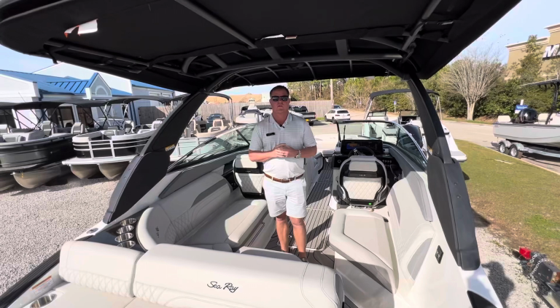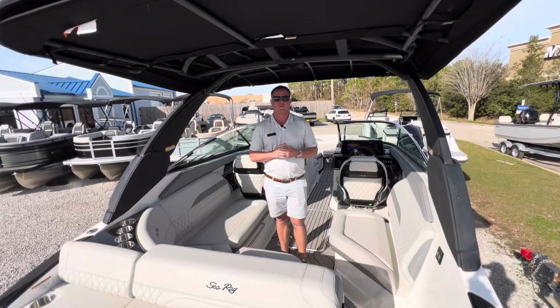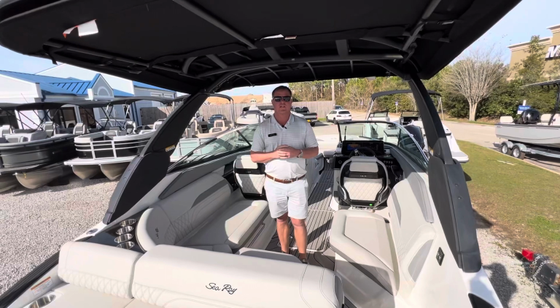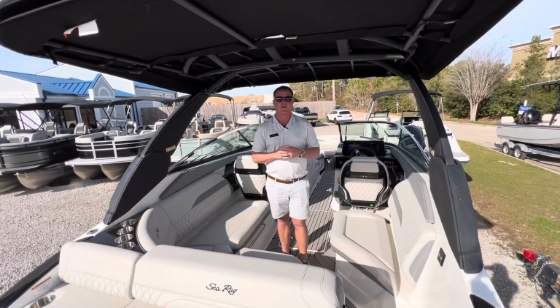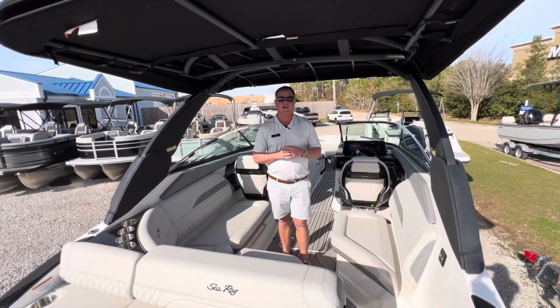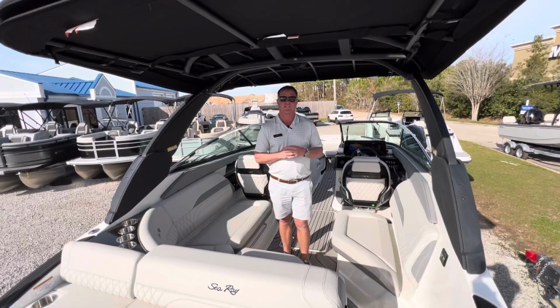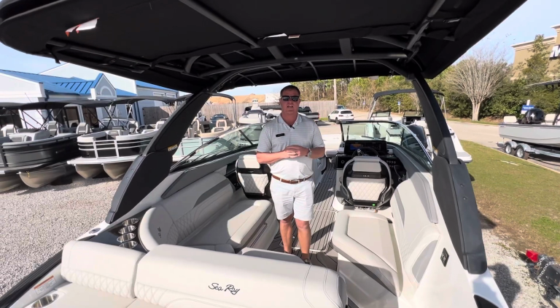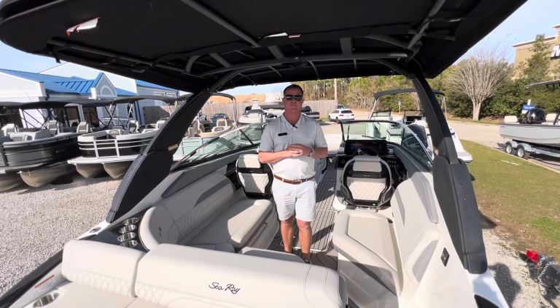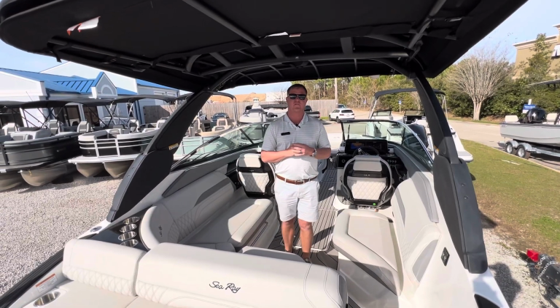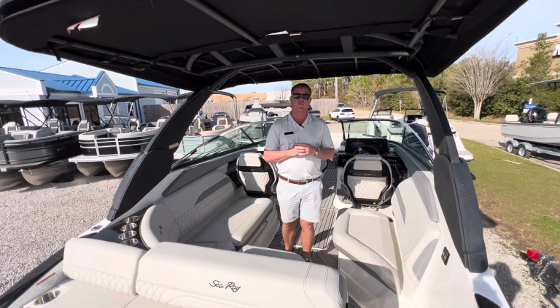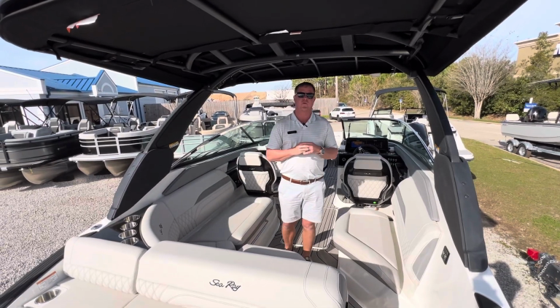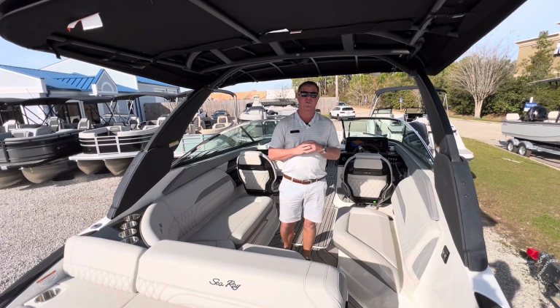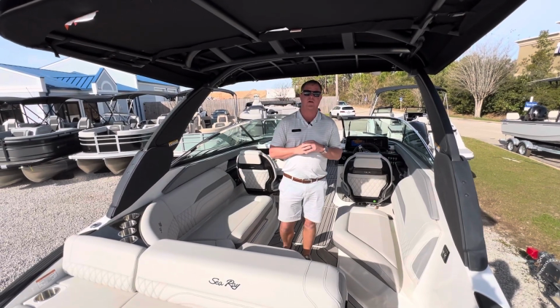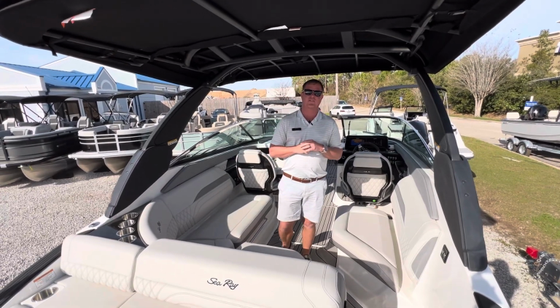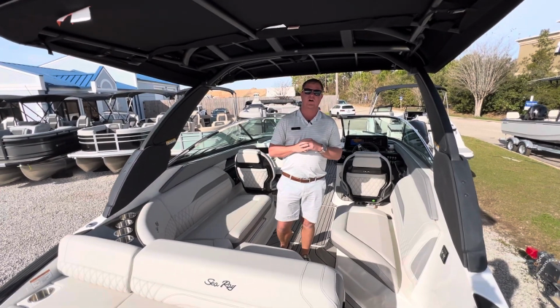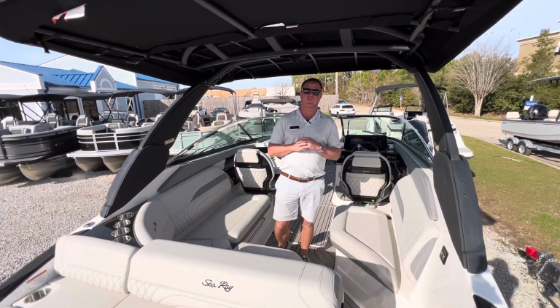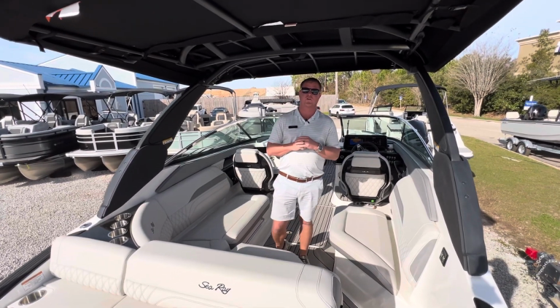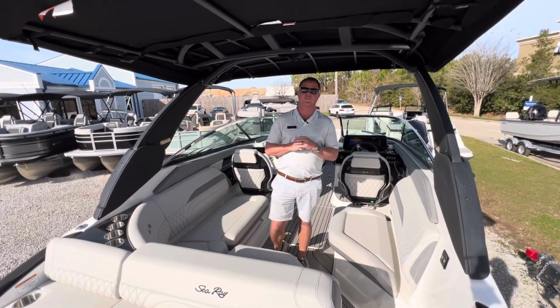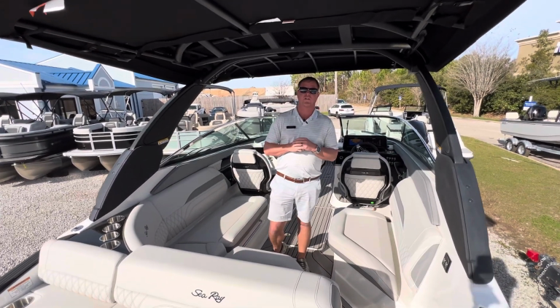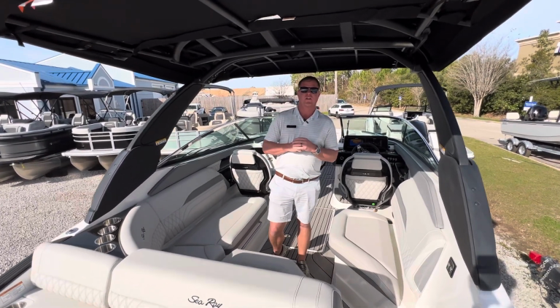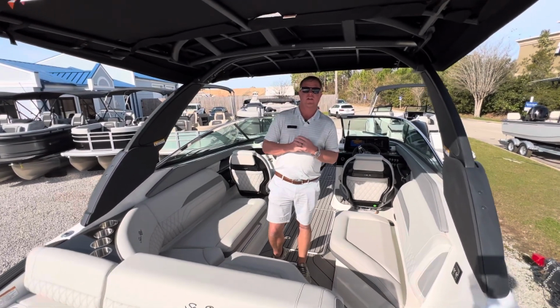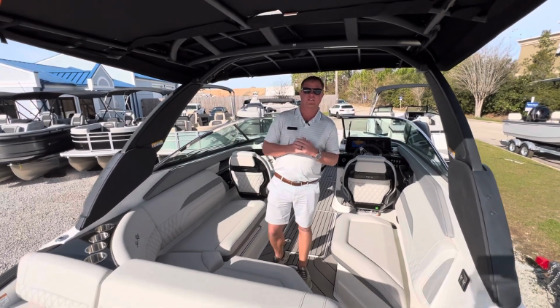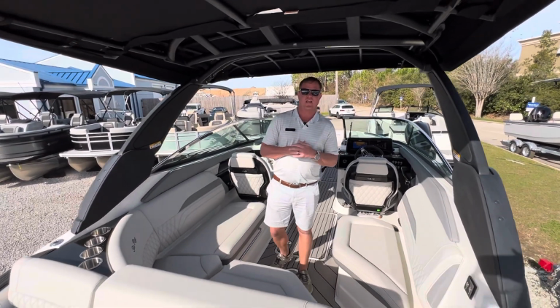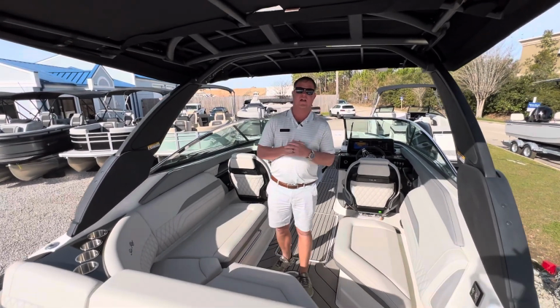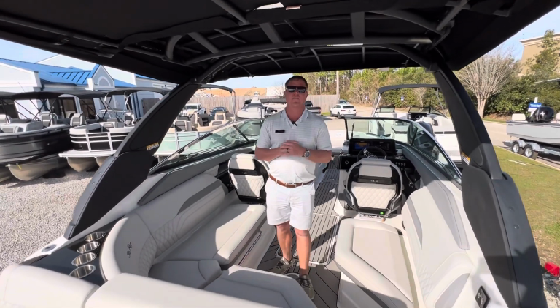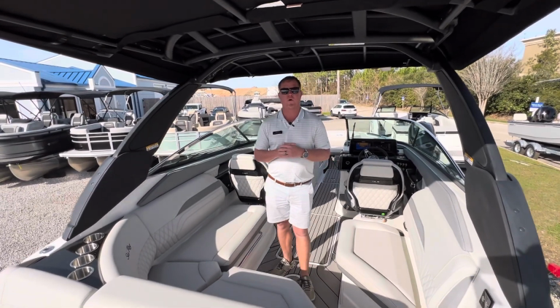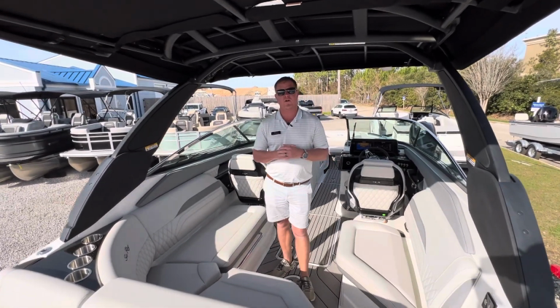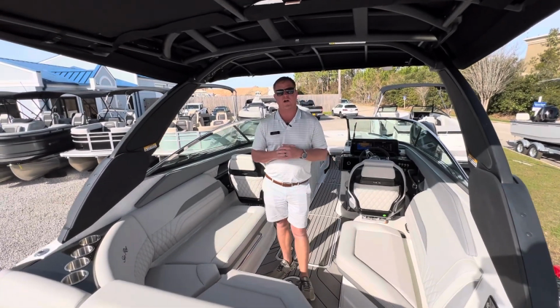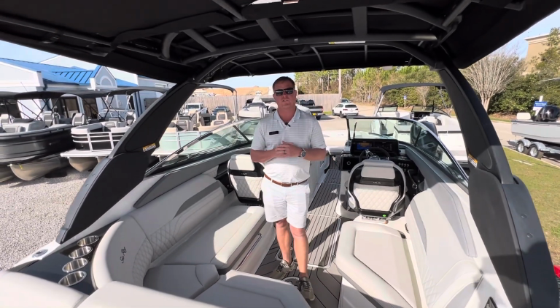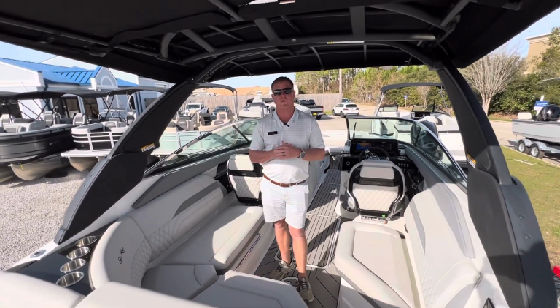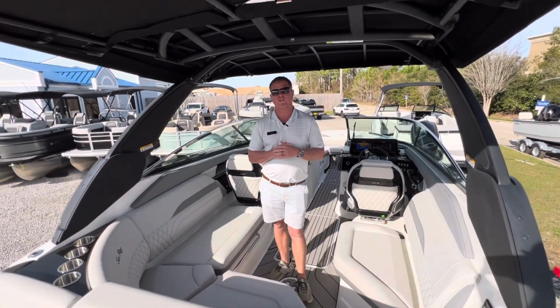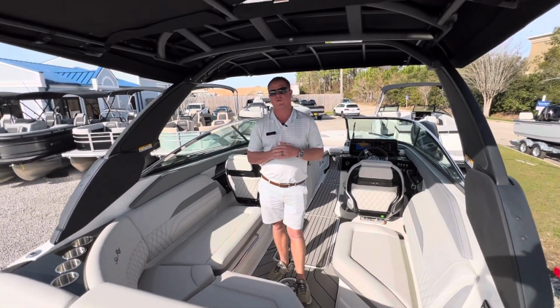What's up, guys? Captain Franklin, MarineMax Gulf Shores, and today I'm aboard a 2024 Sea Ray 260 SLX.